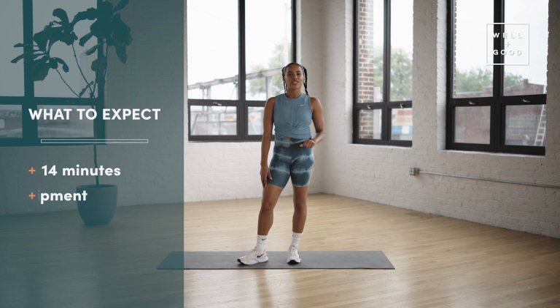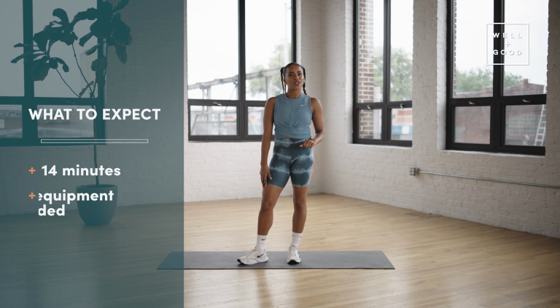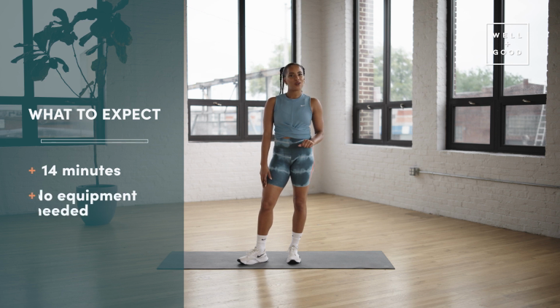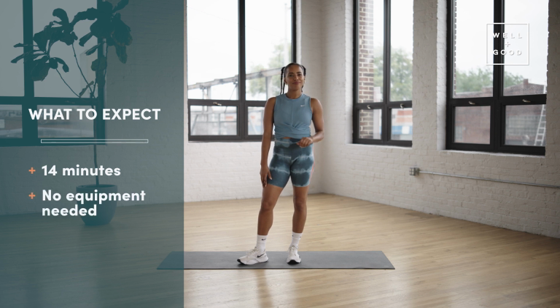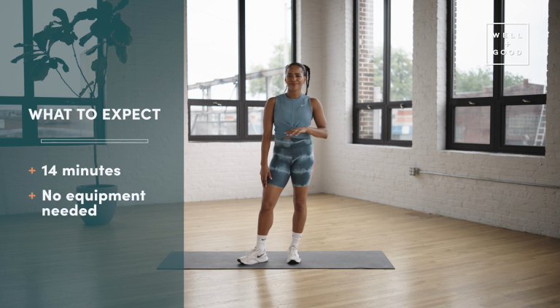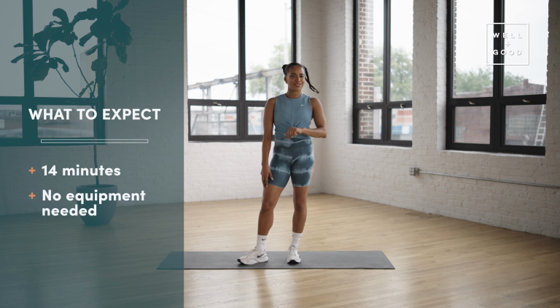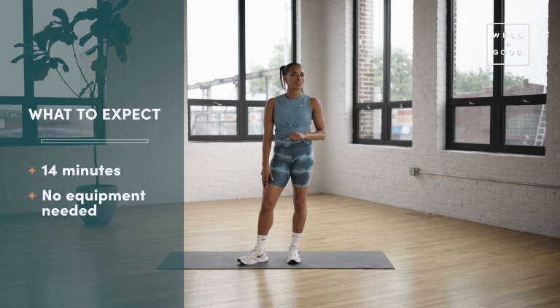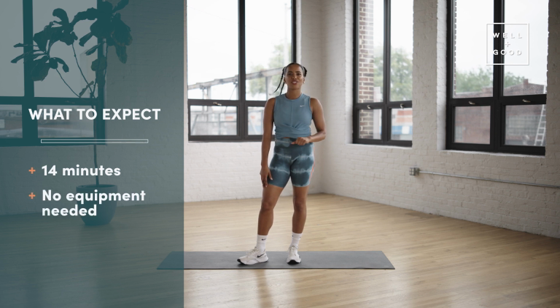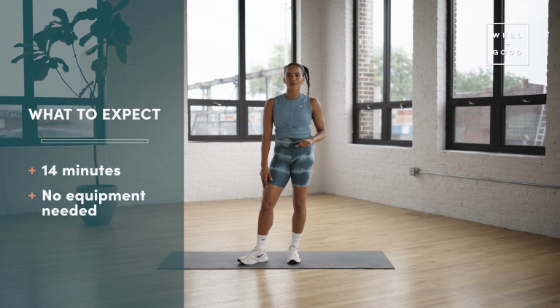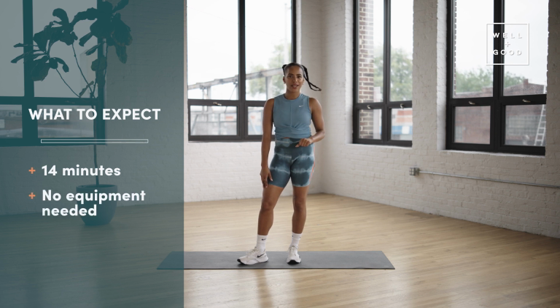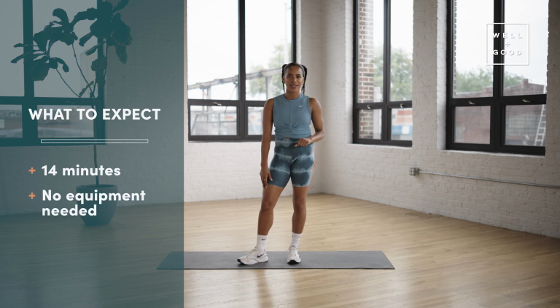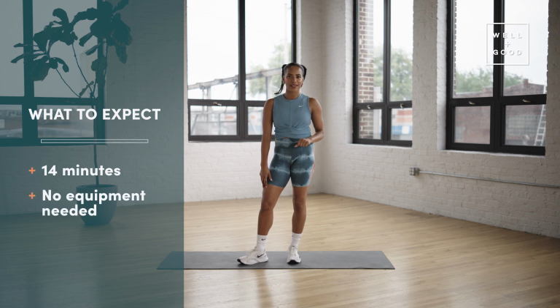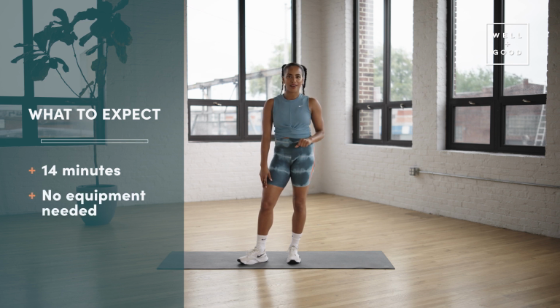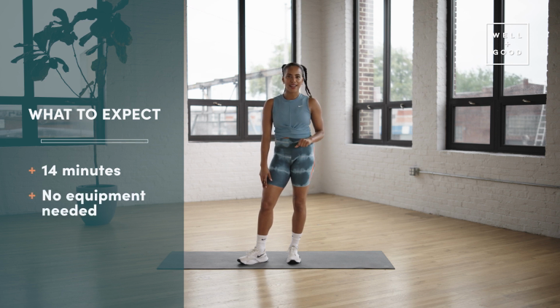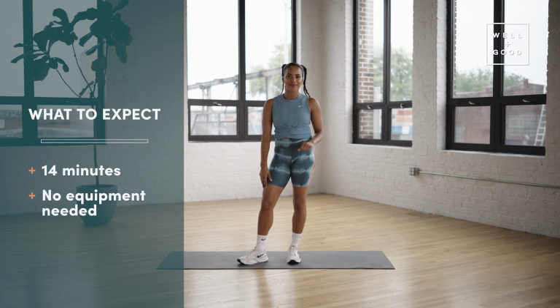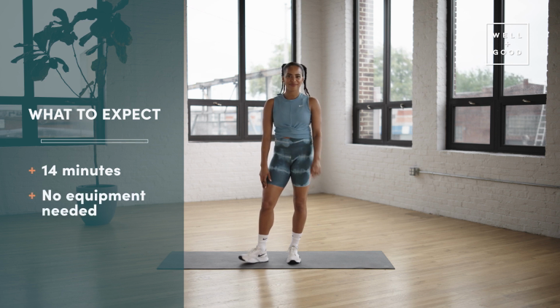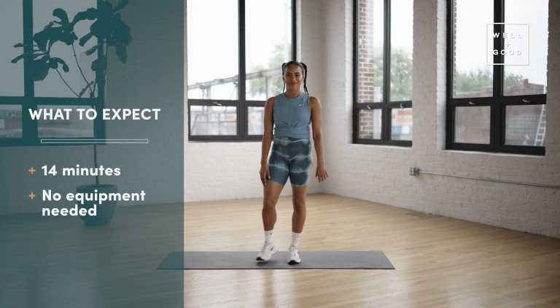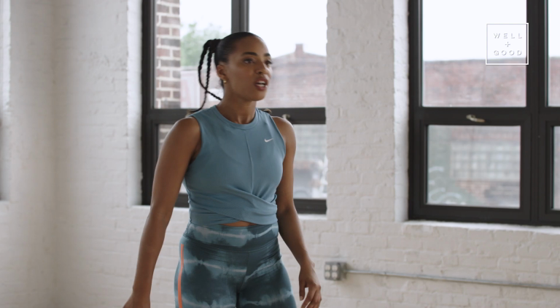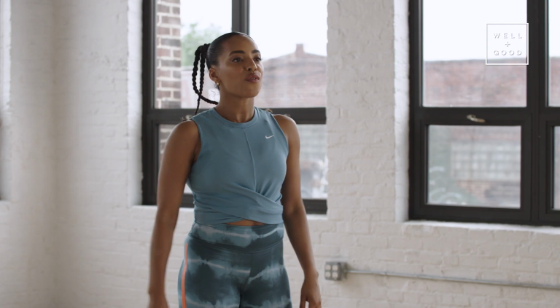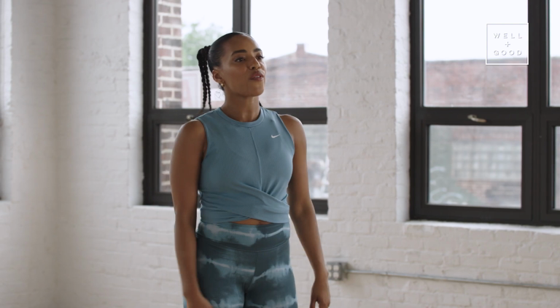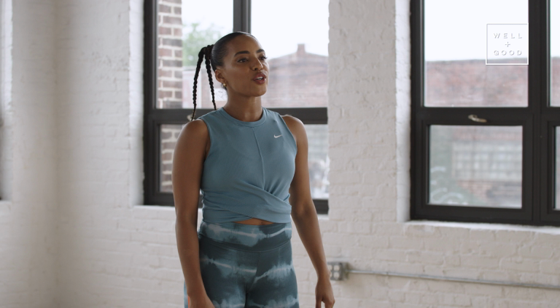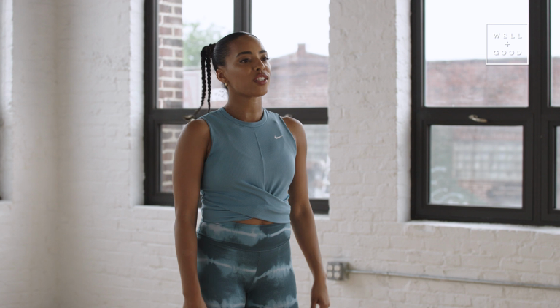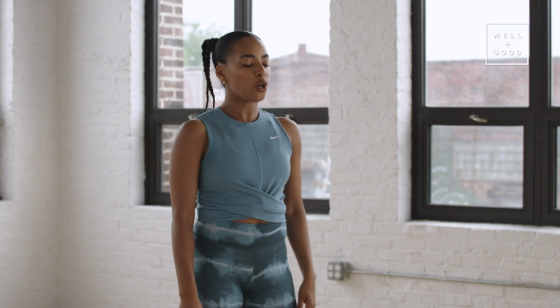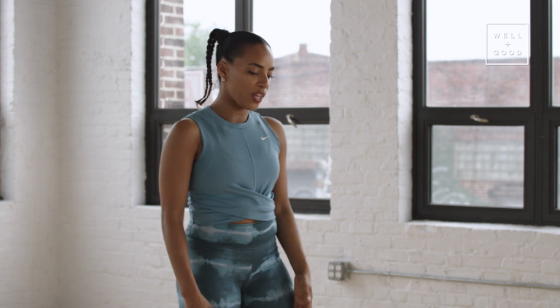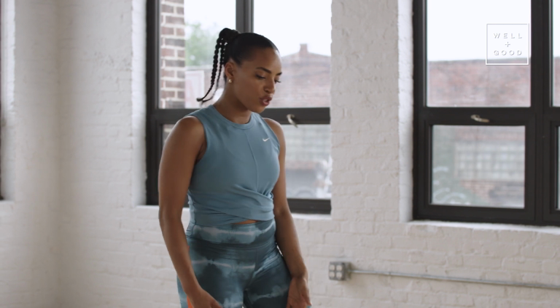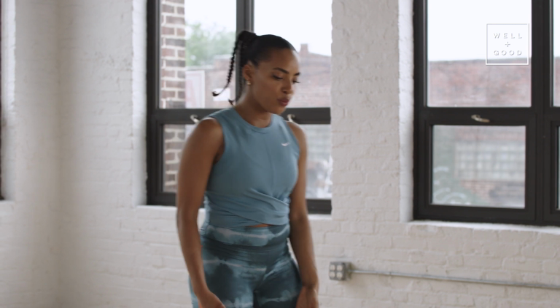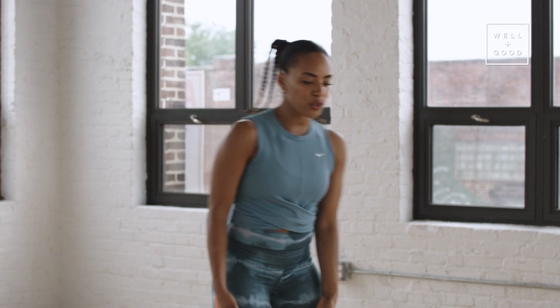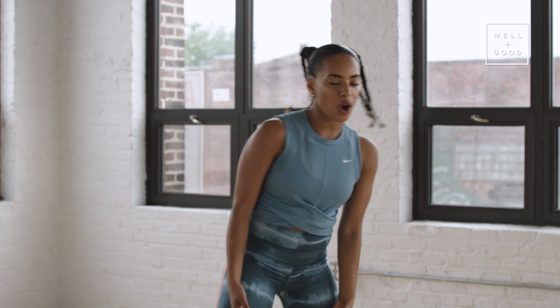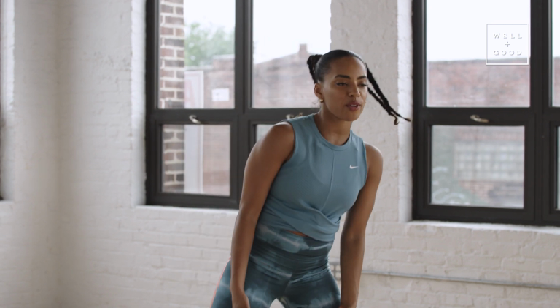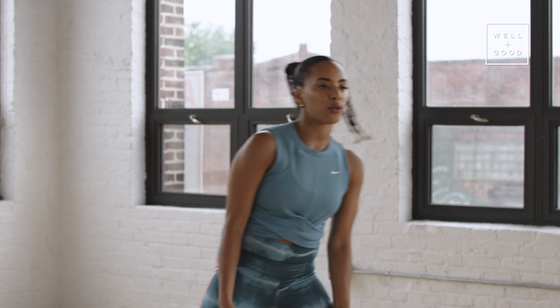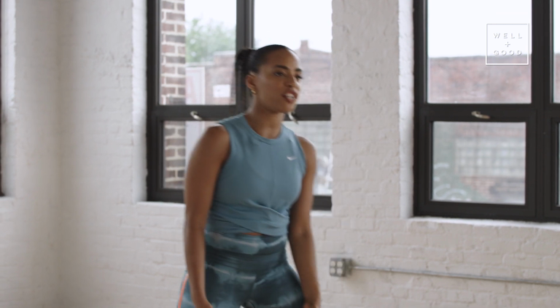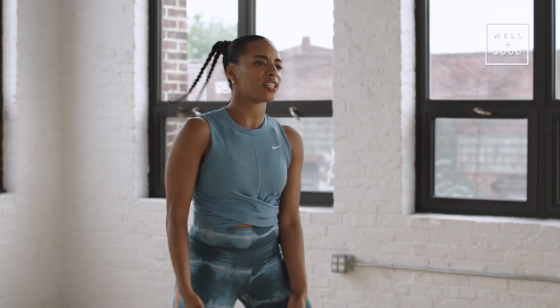So let's just jump right in. For our first skill, we have sumo squat with rotation.